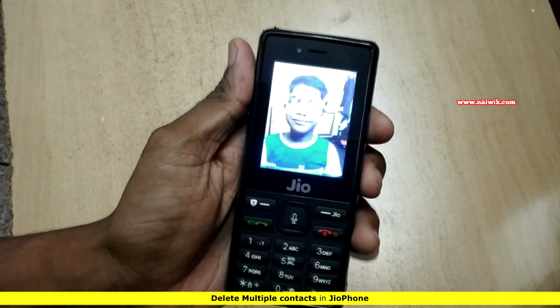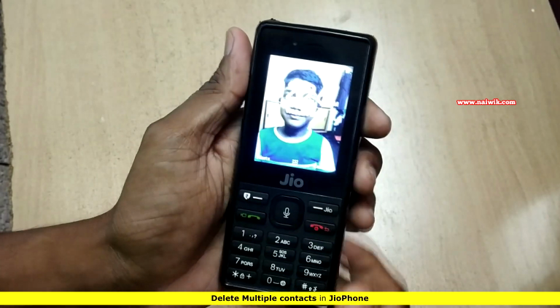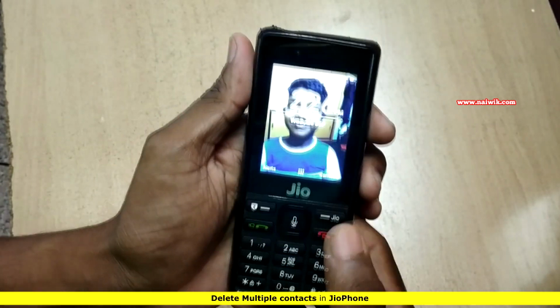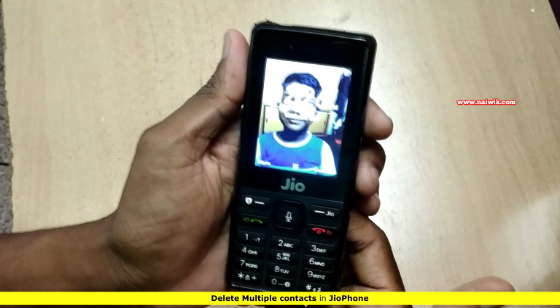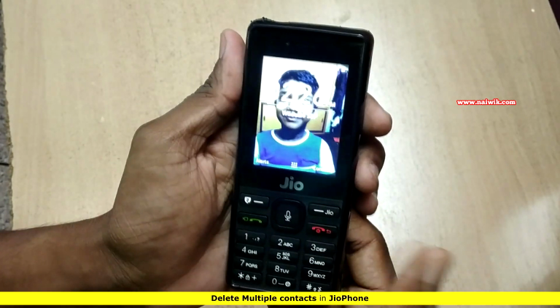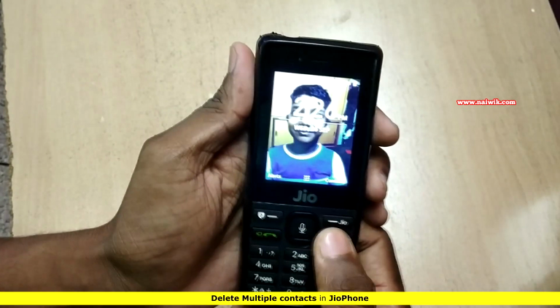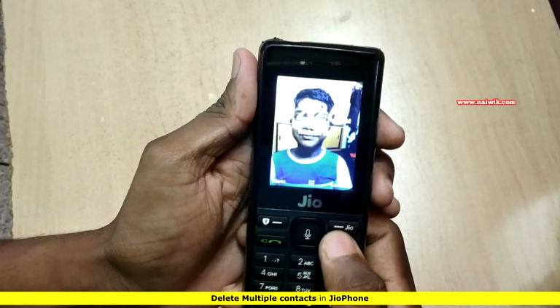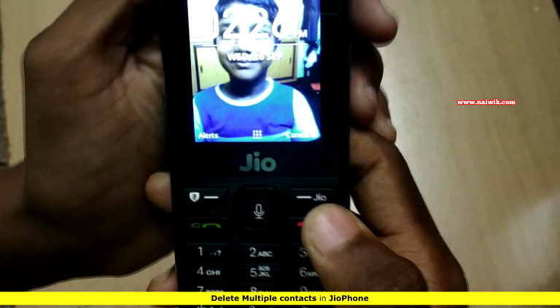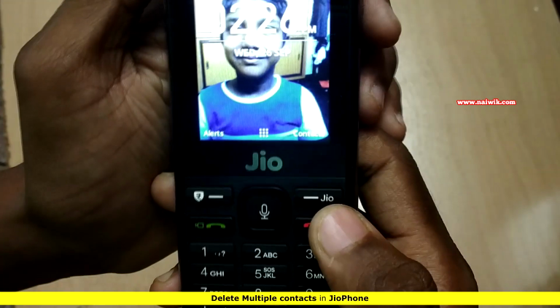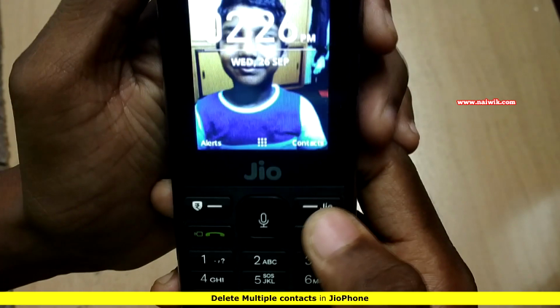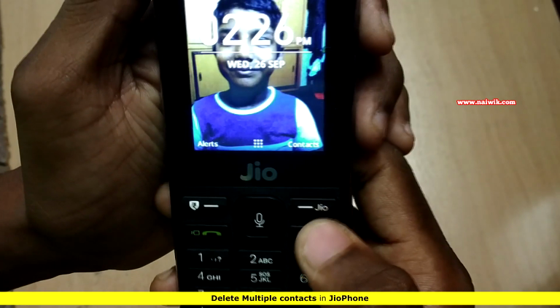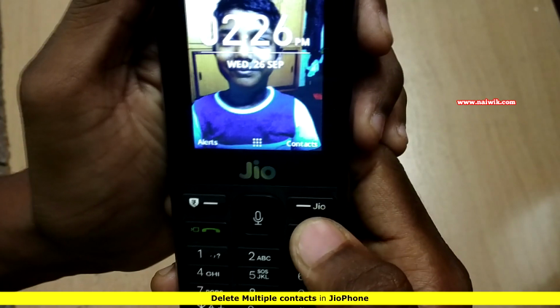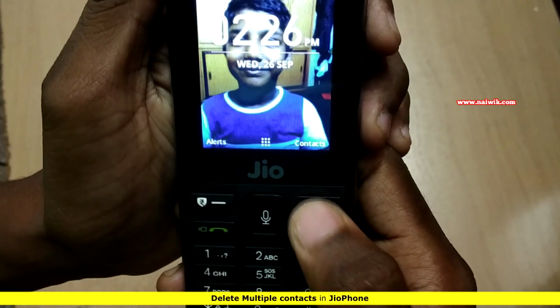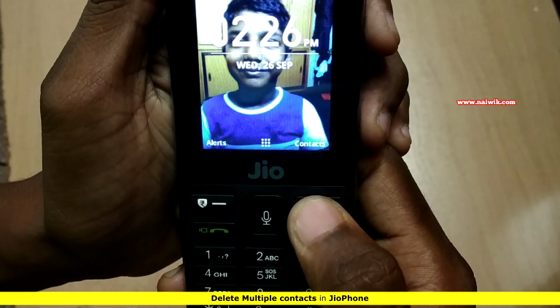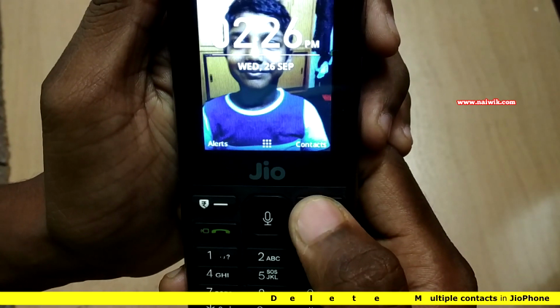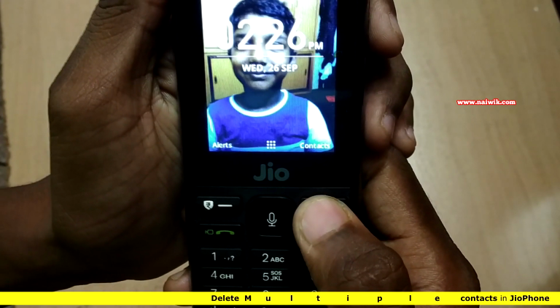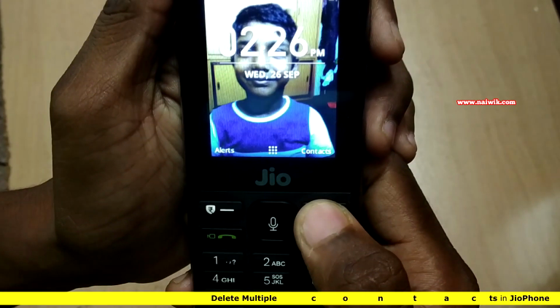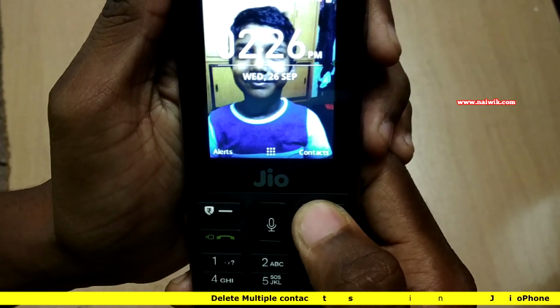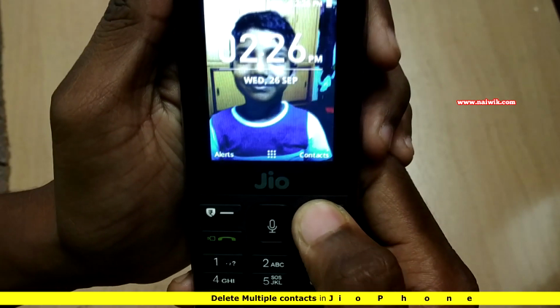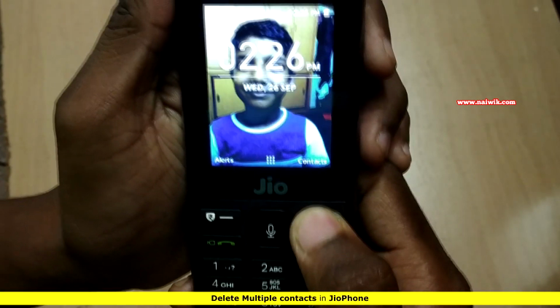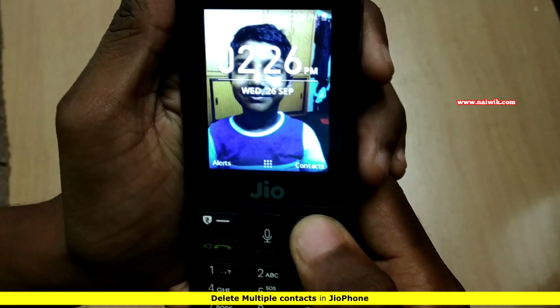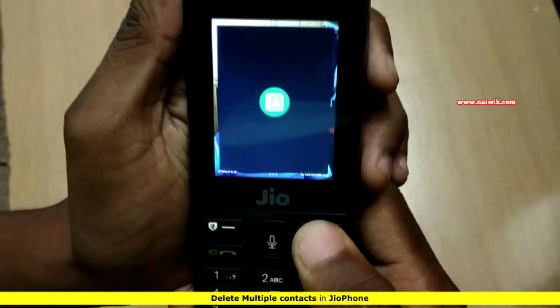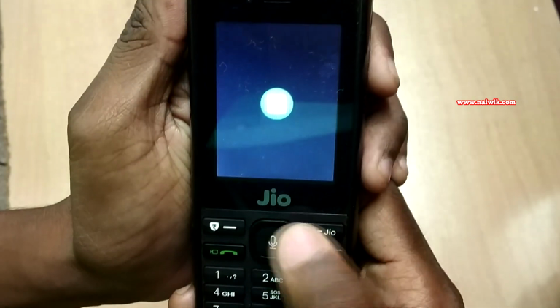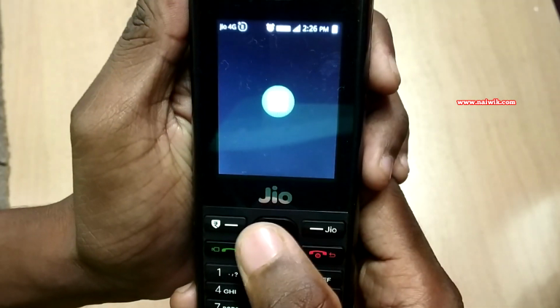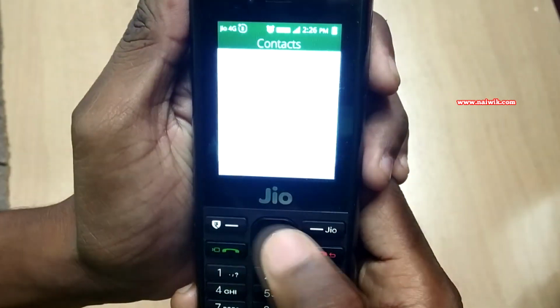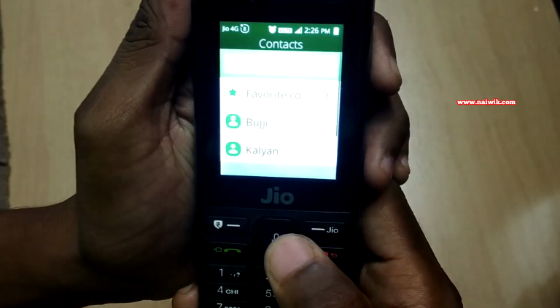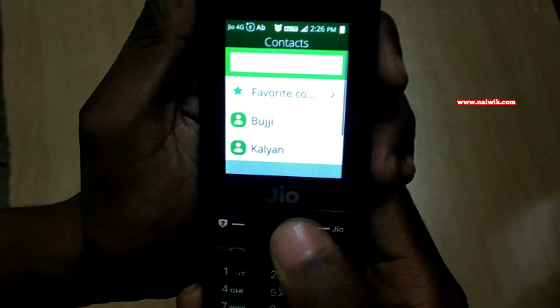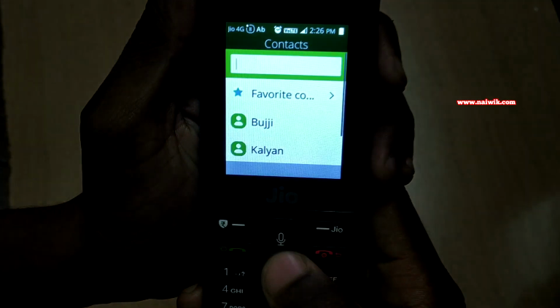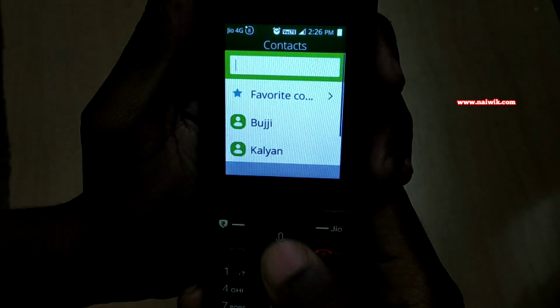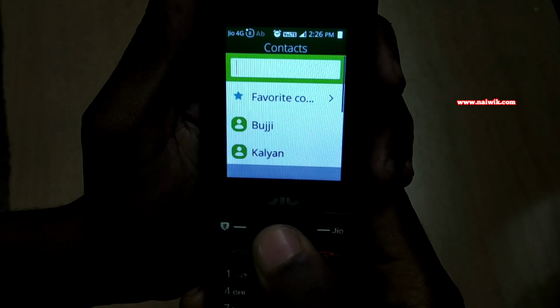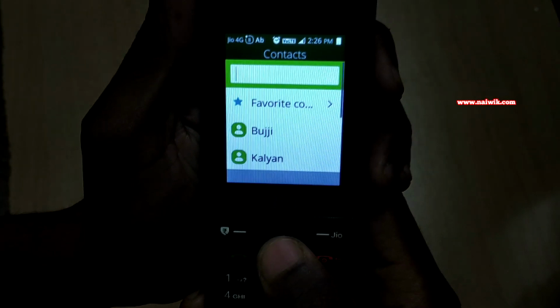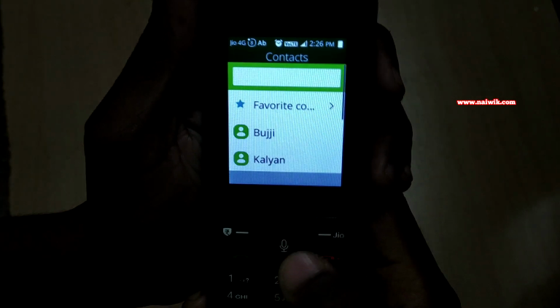Here is my Jio phone. Here are the contacts. You have to press this button. Now all the contacts will show up.